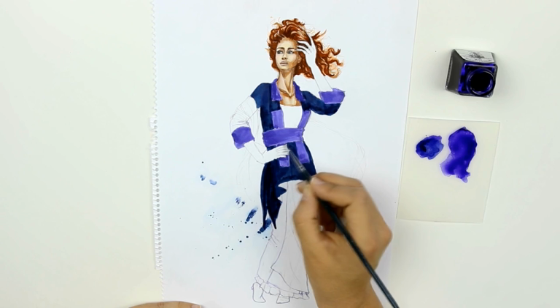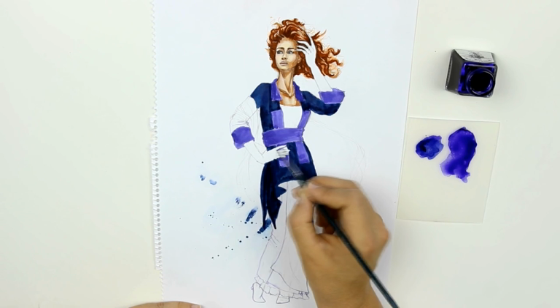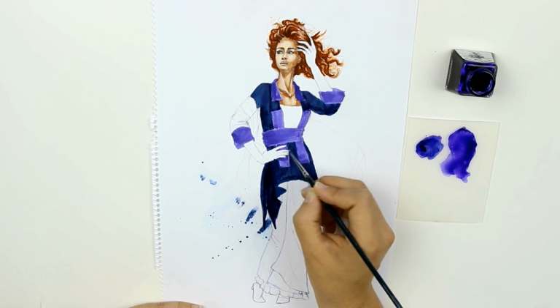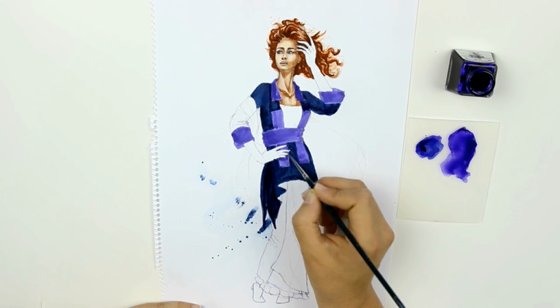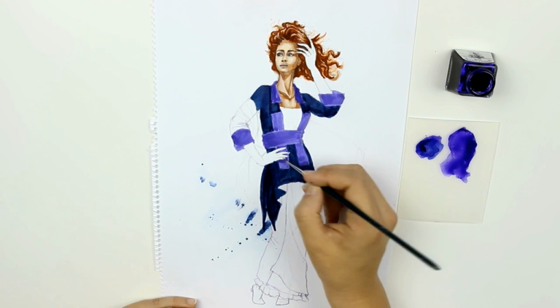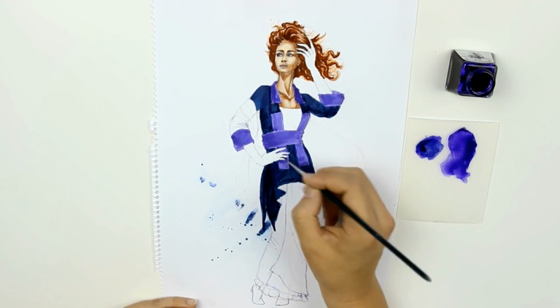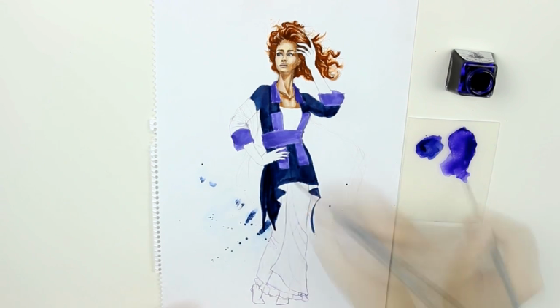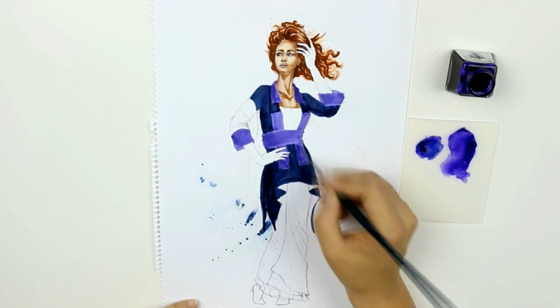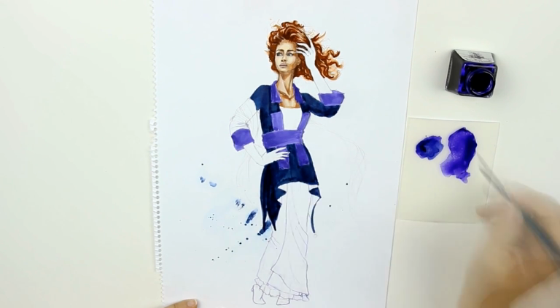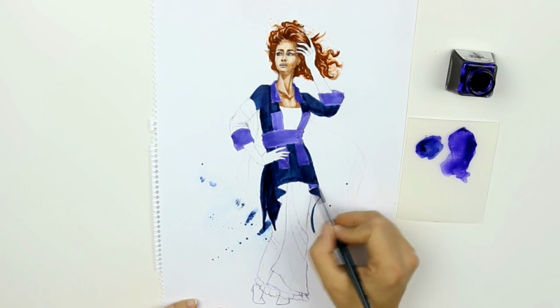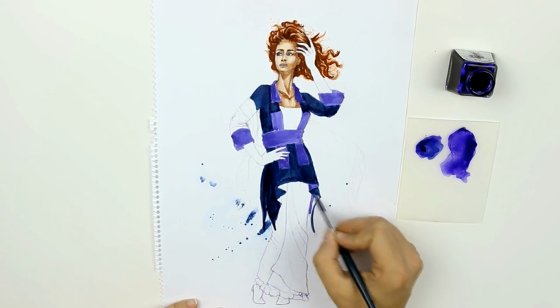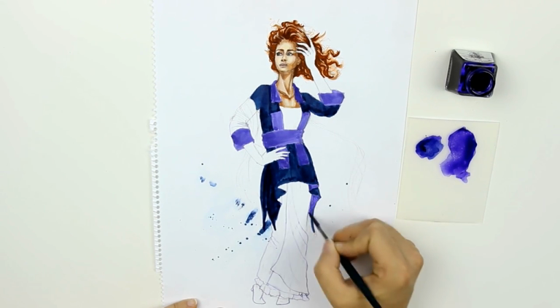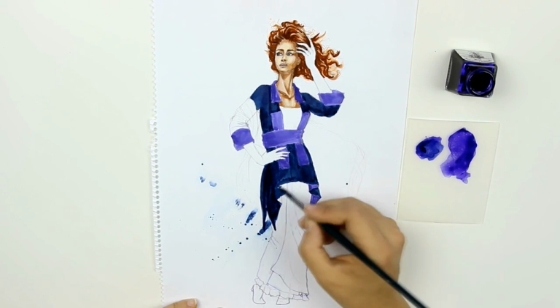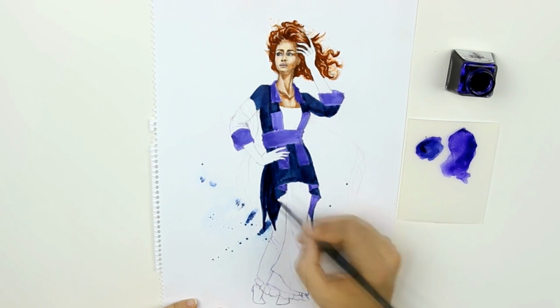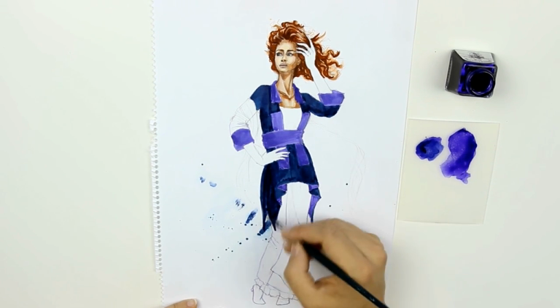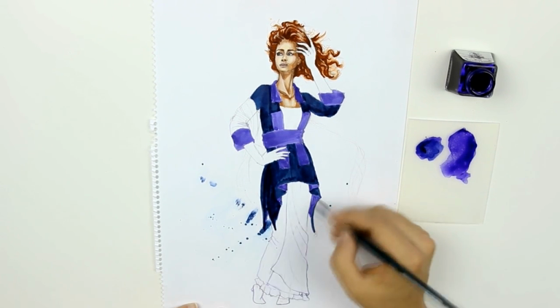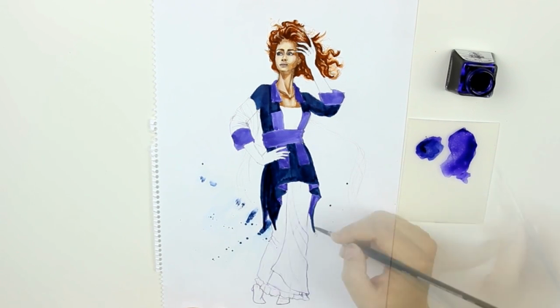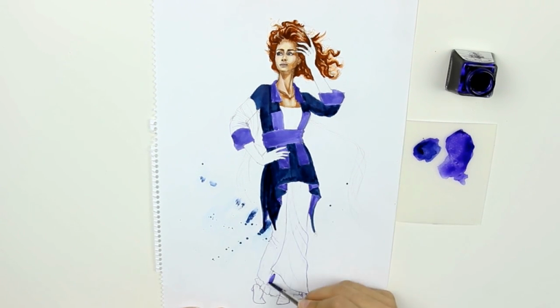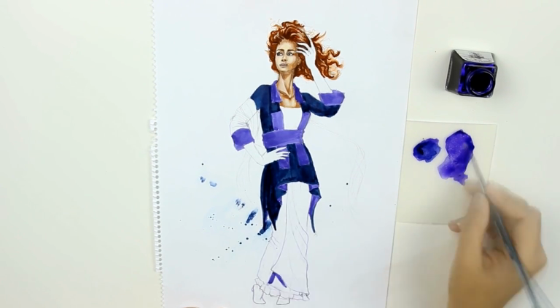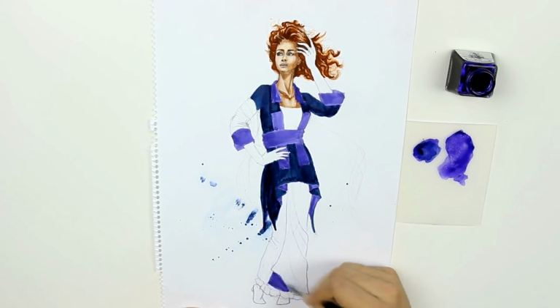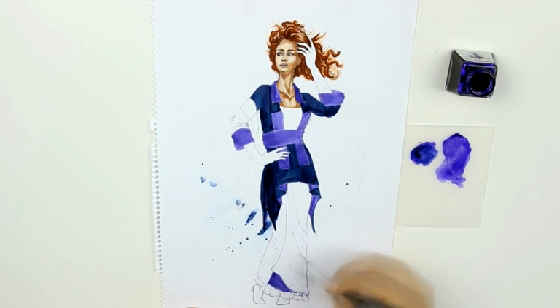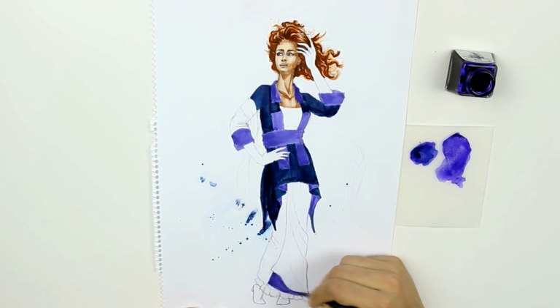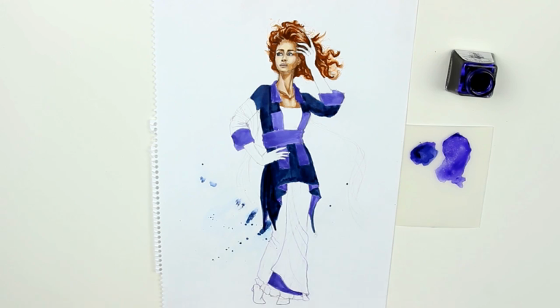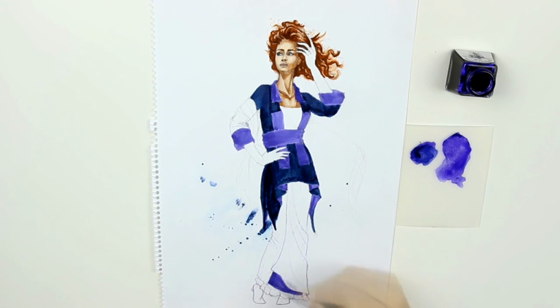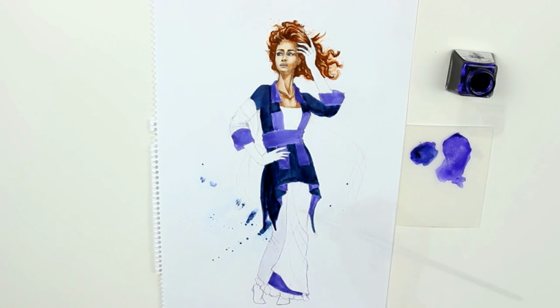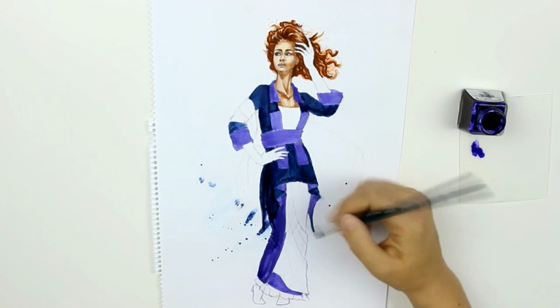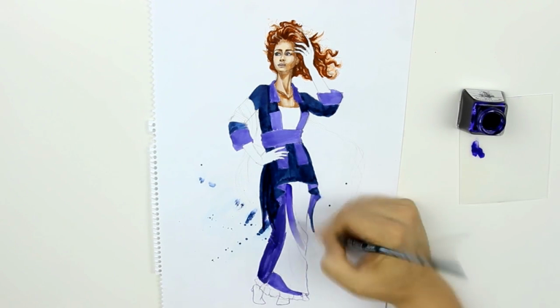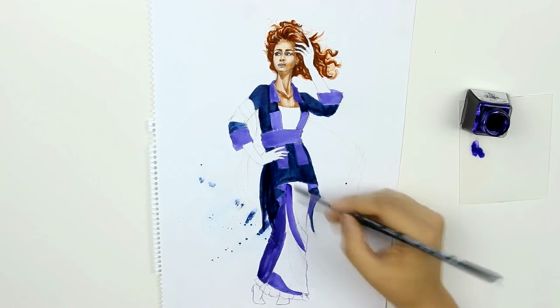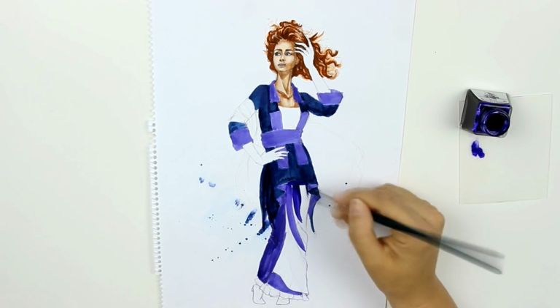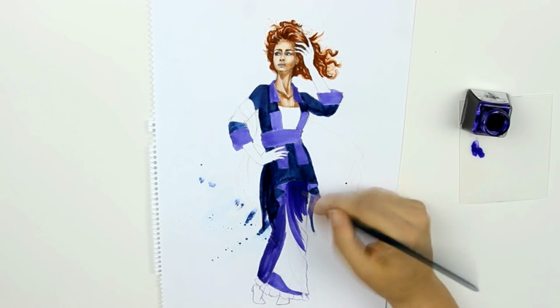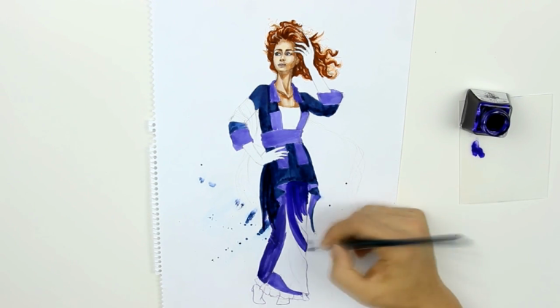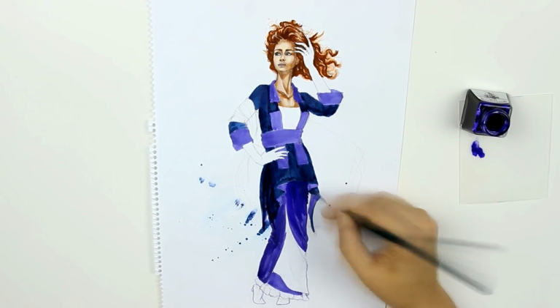This is my seventh dress in the series from the movie Titanic. If you're curious about my illustrations on roses and gowns, you can check them out here.